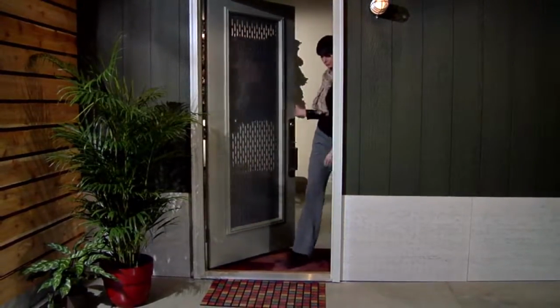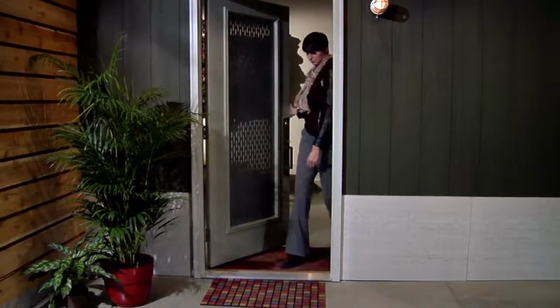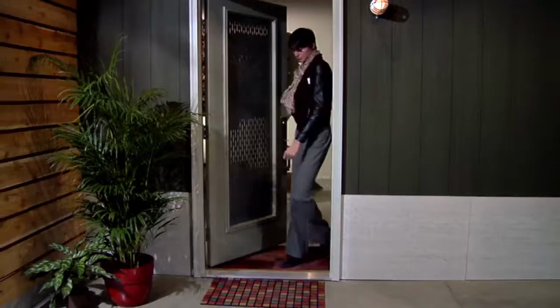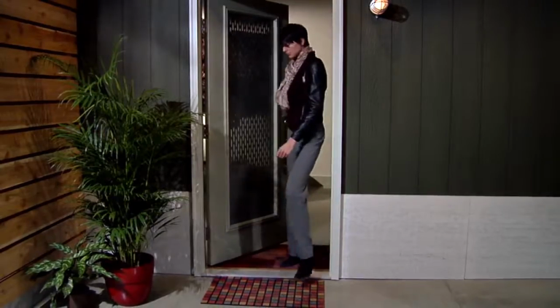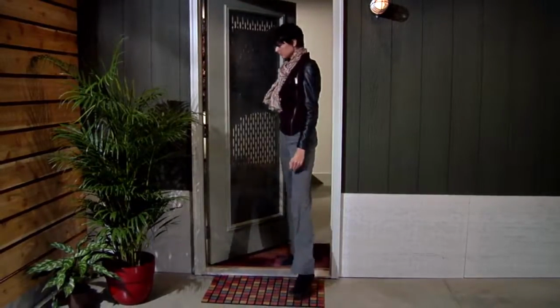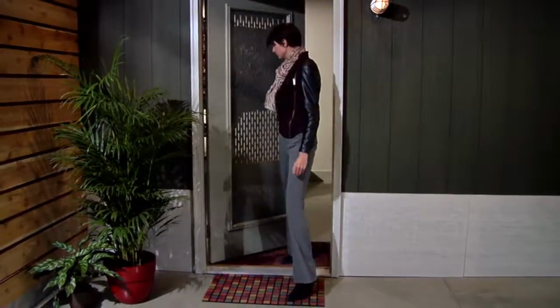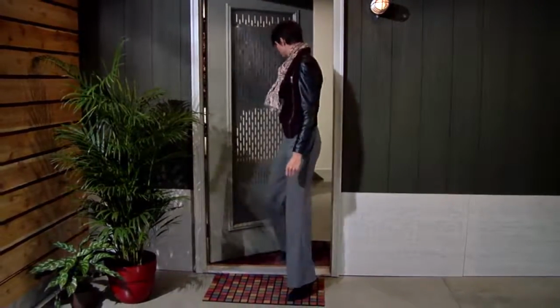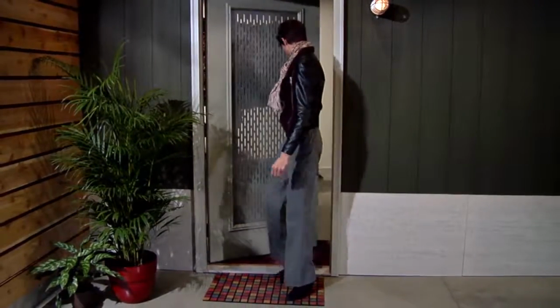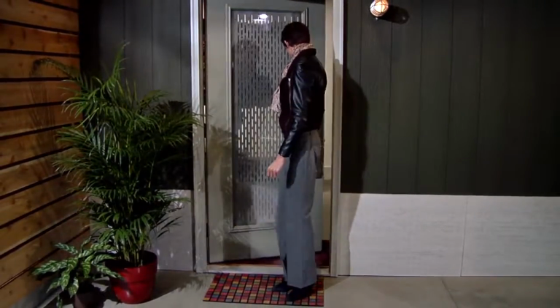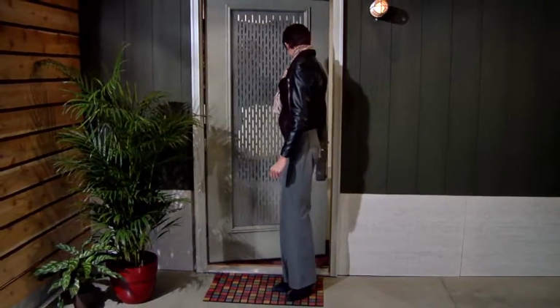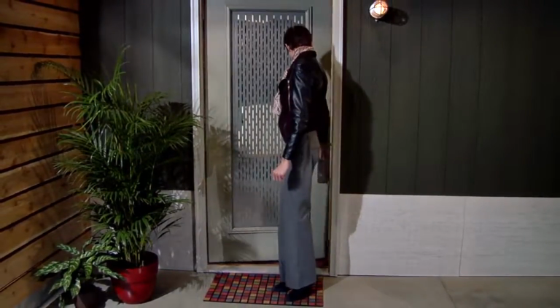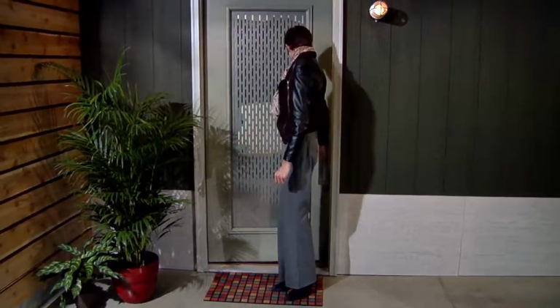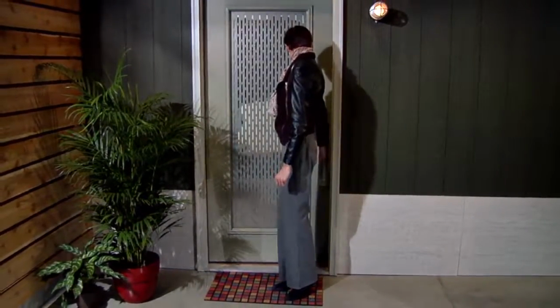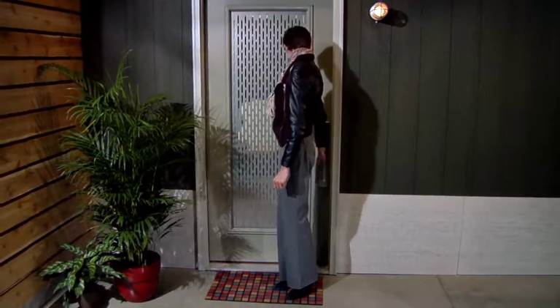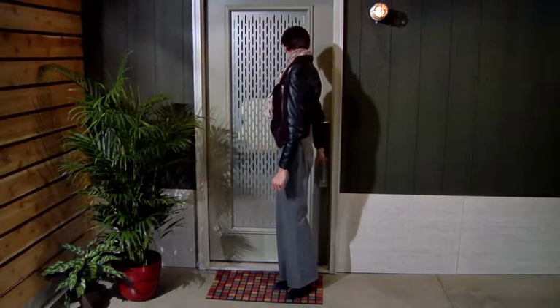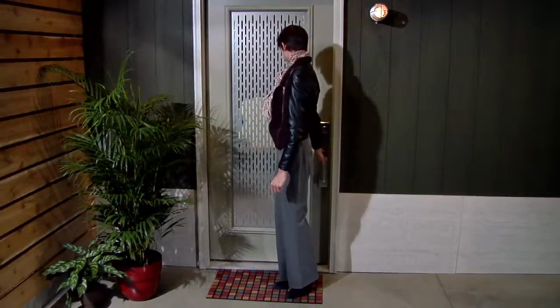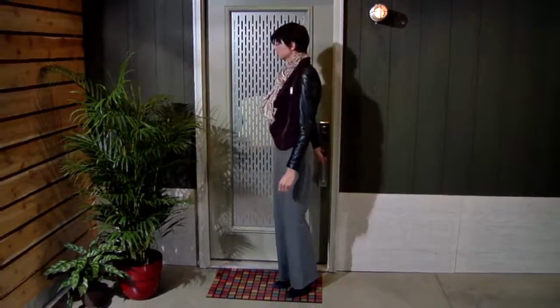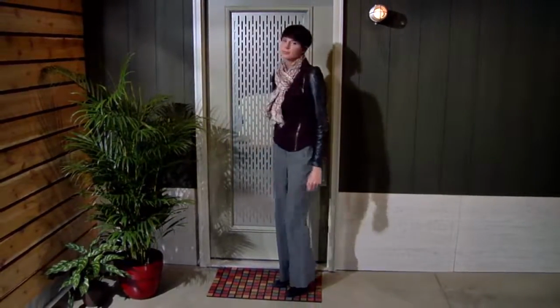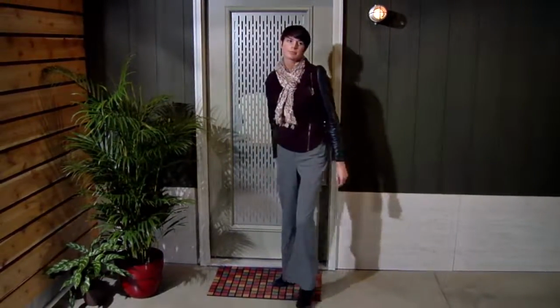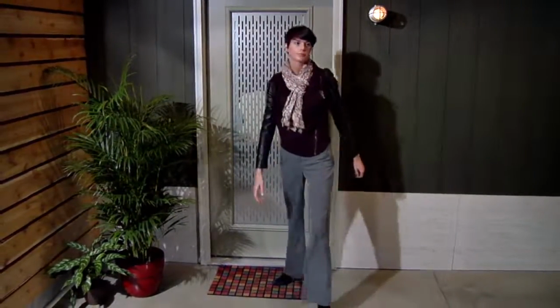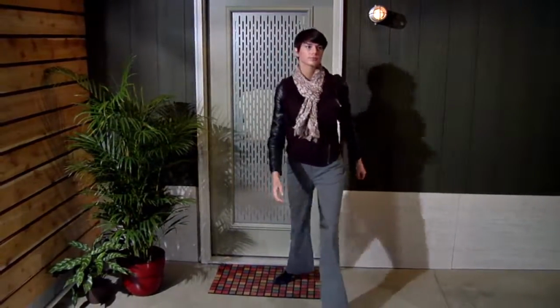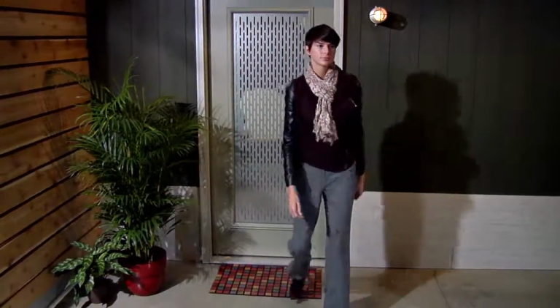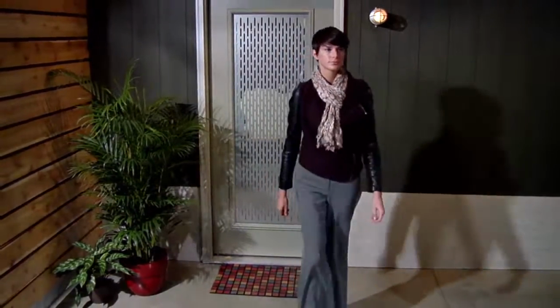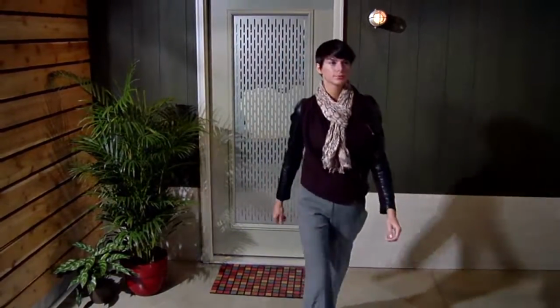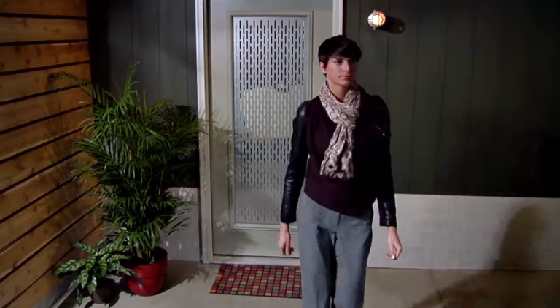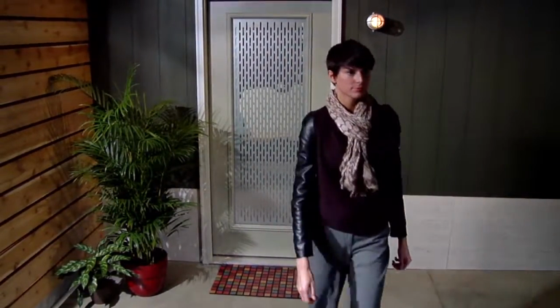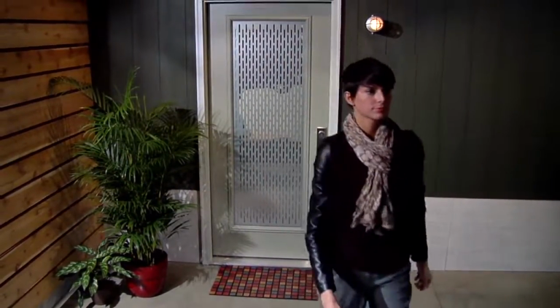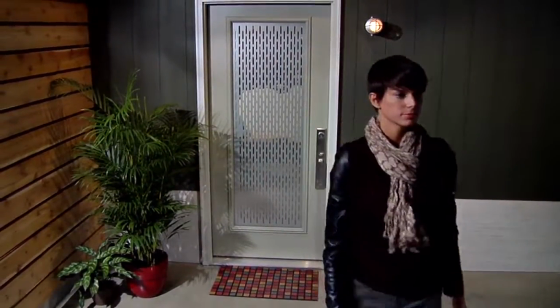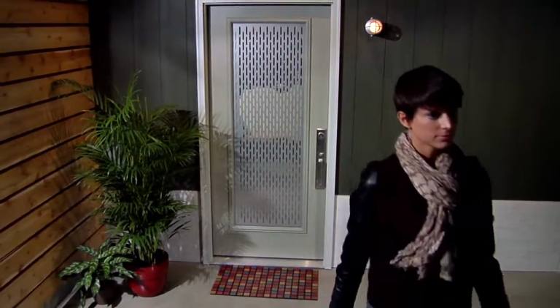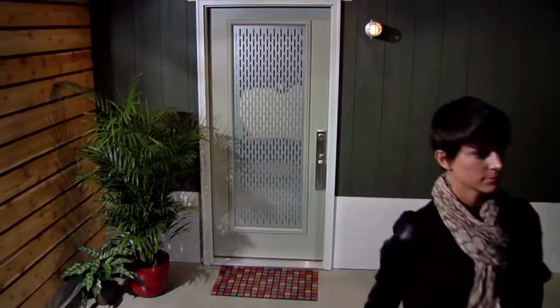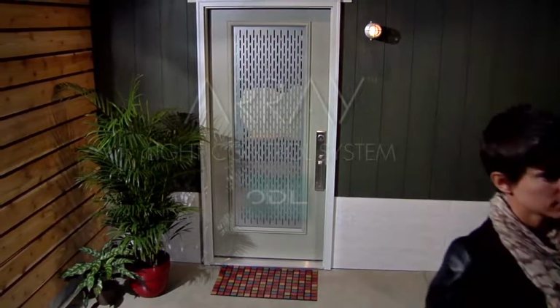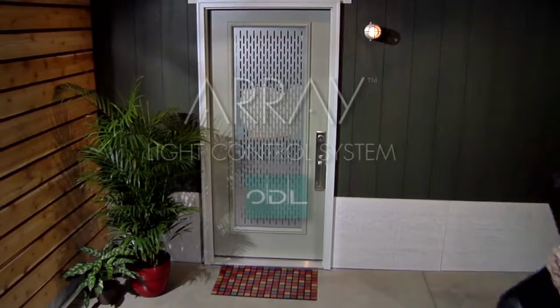Array light control system from ODL. Redefining a perfect balance of form and function.